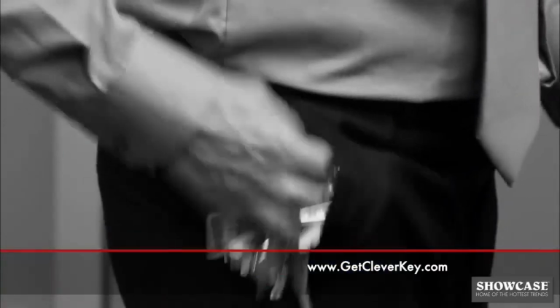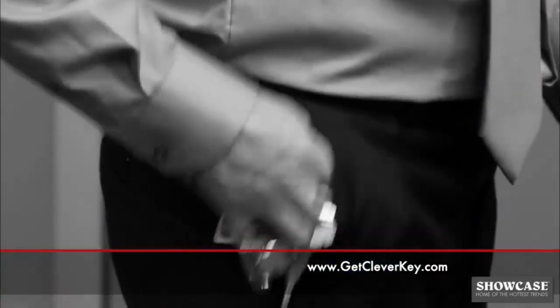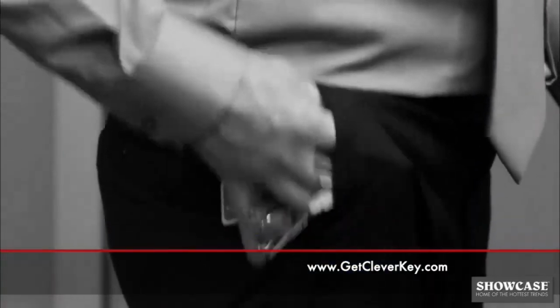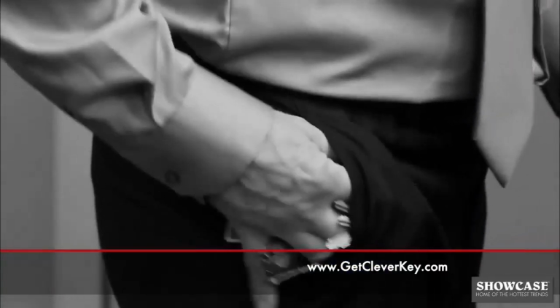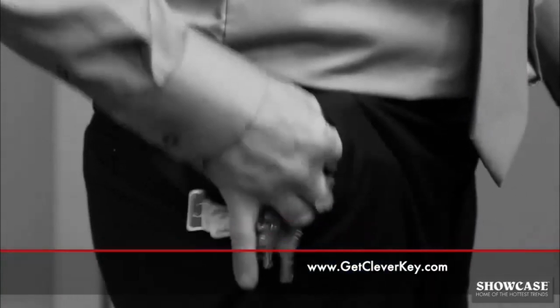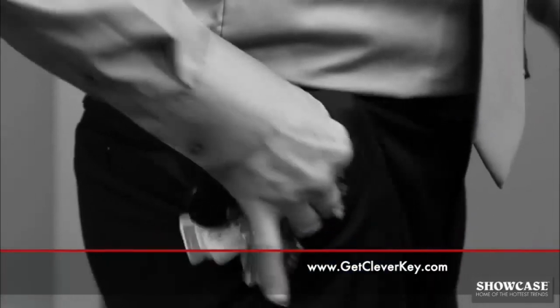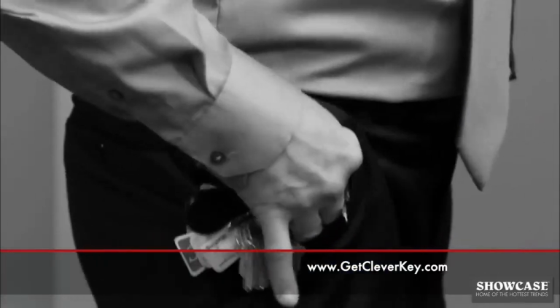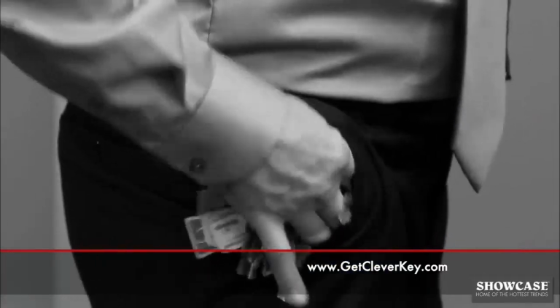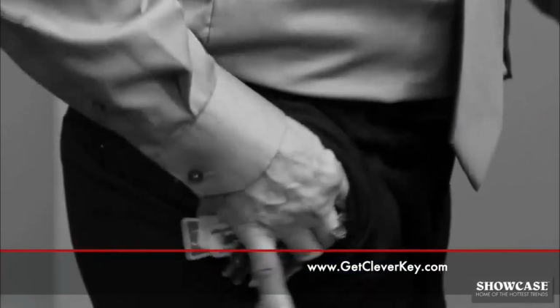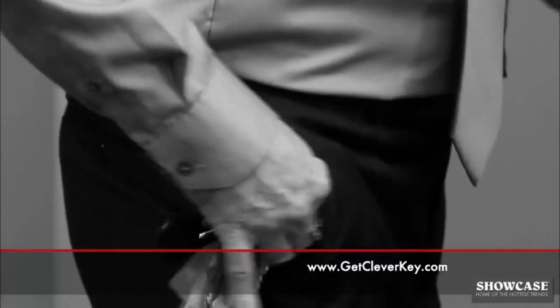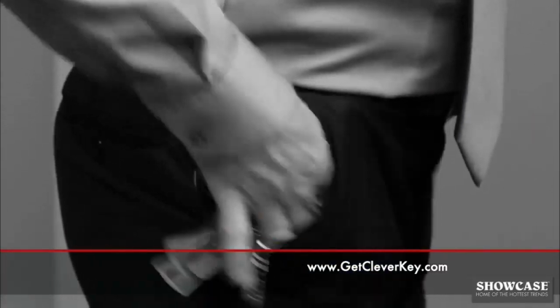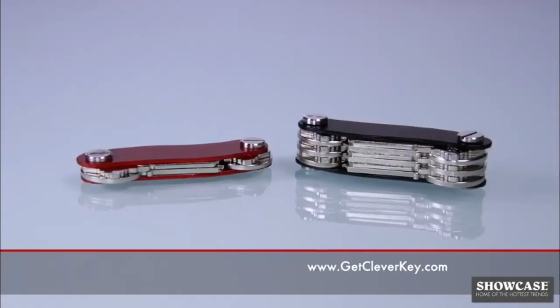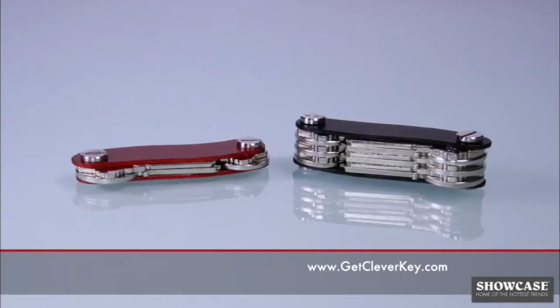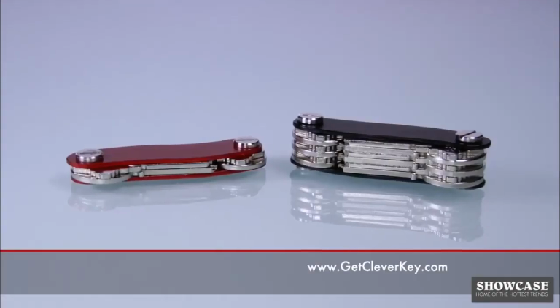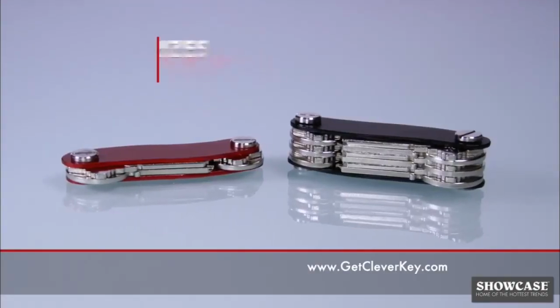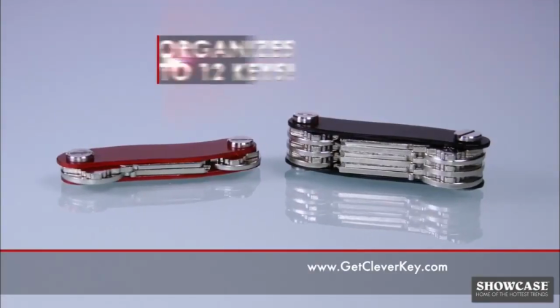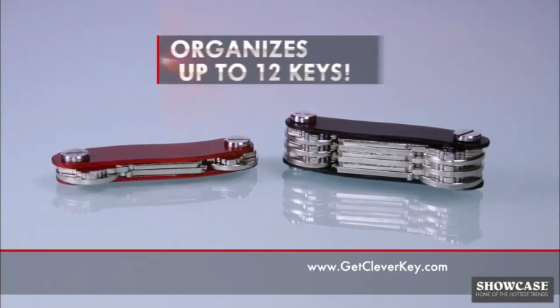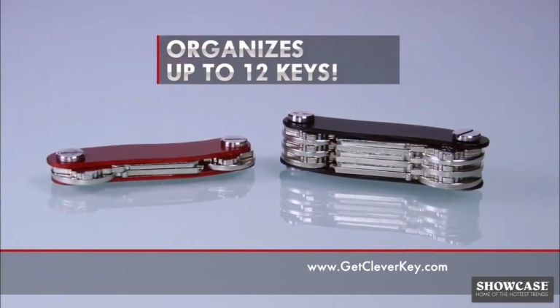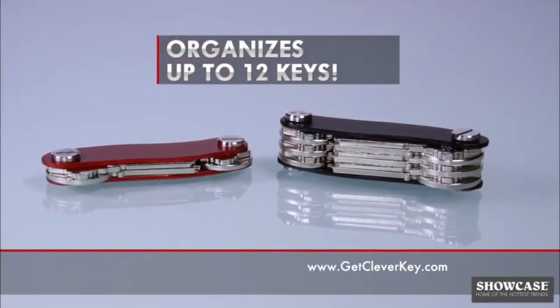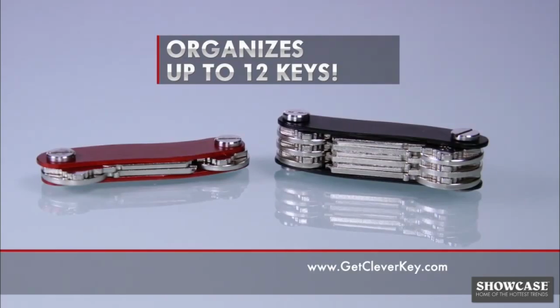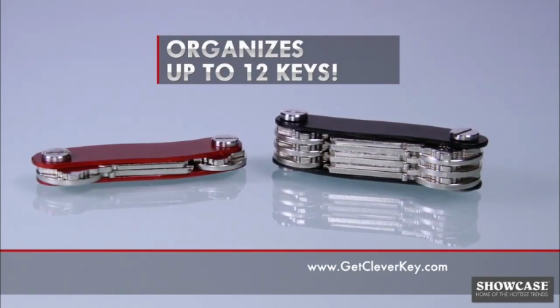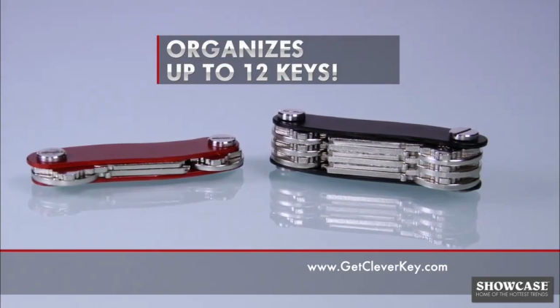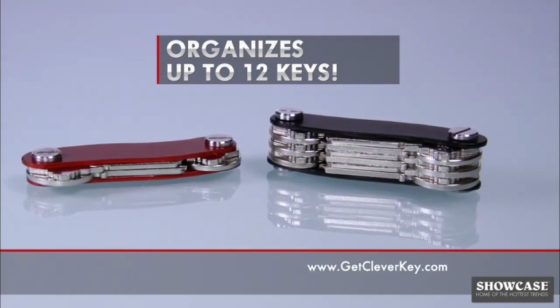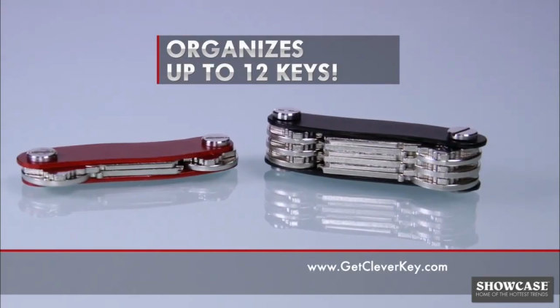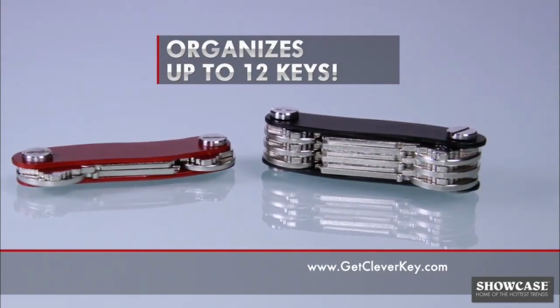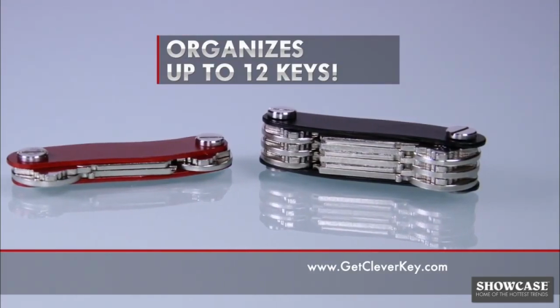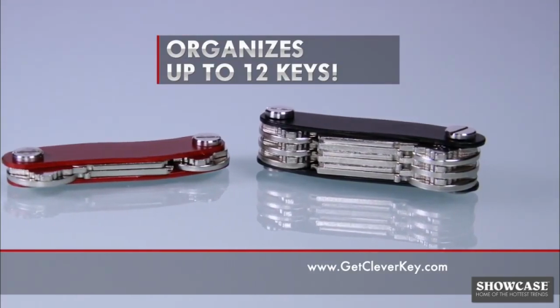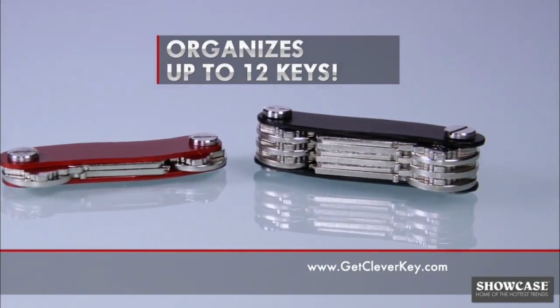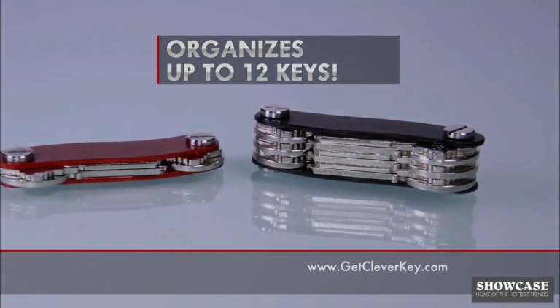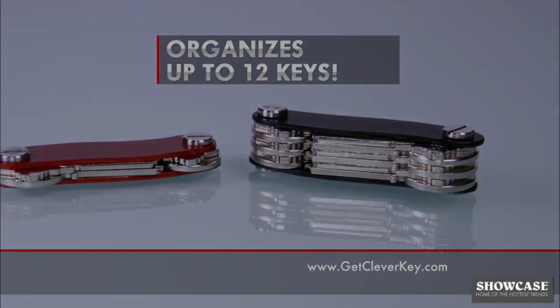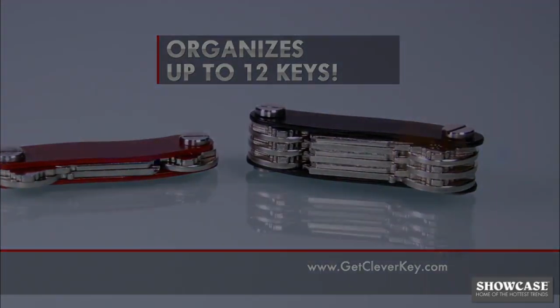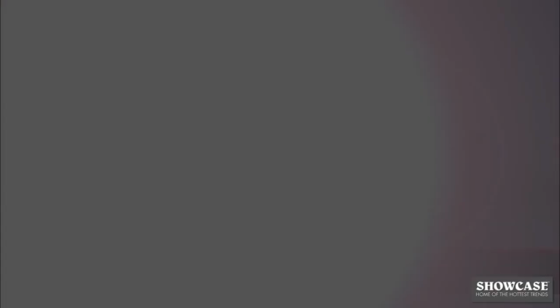Stop struggling with big bulky keys. CleverKey easily organizes up to 12 keys.